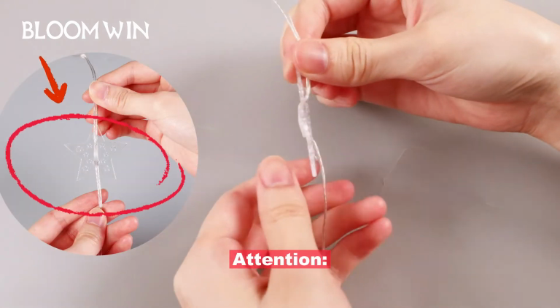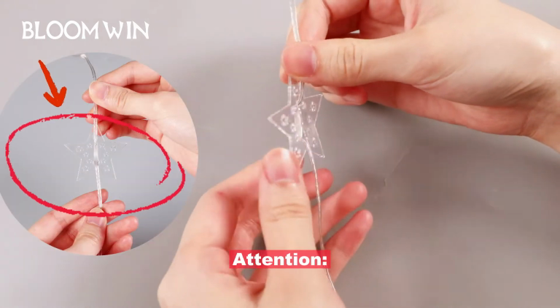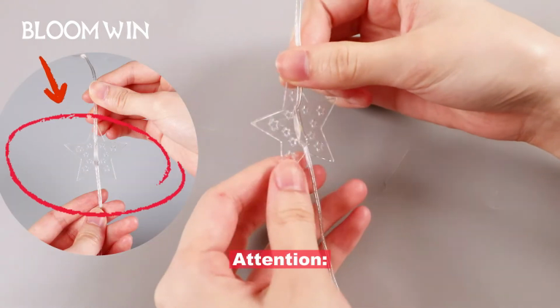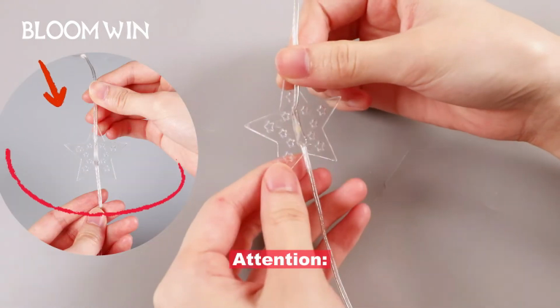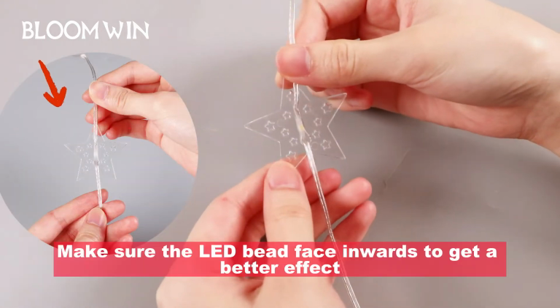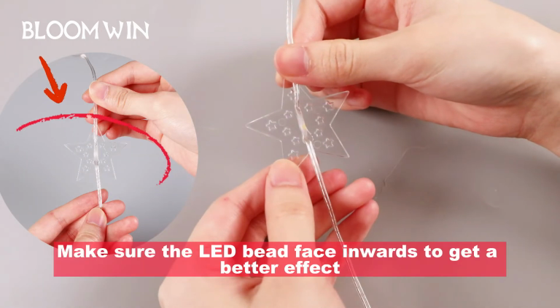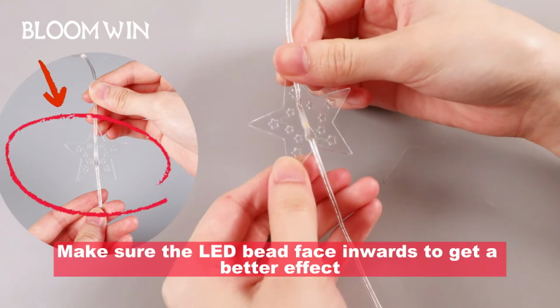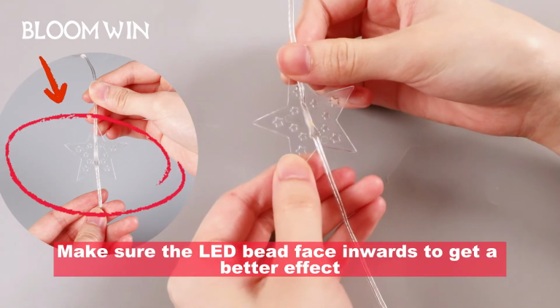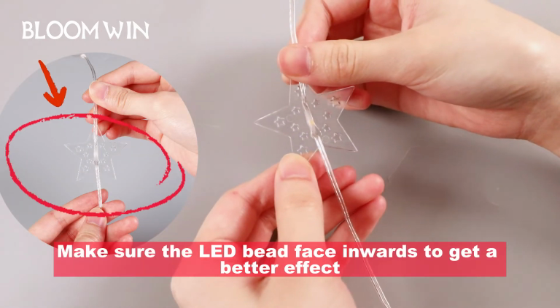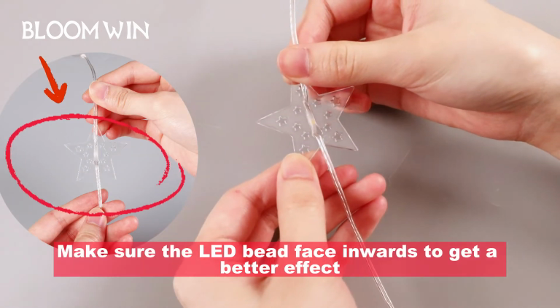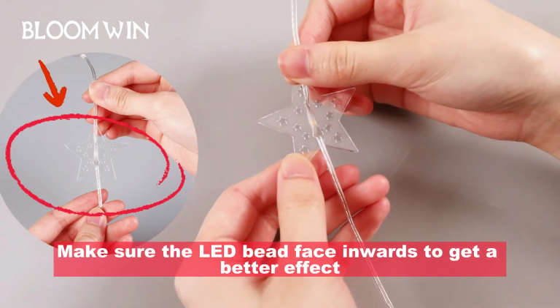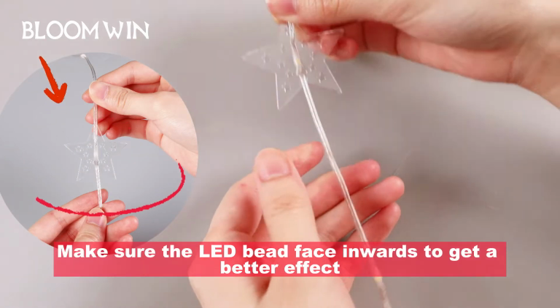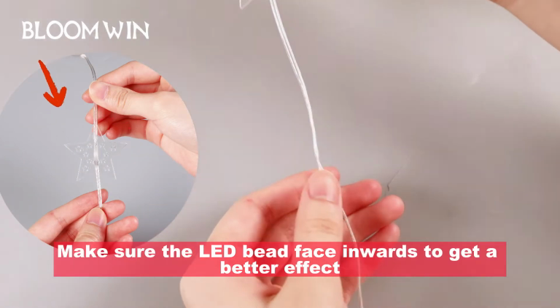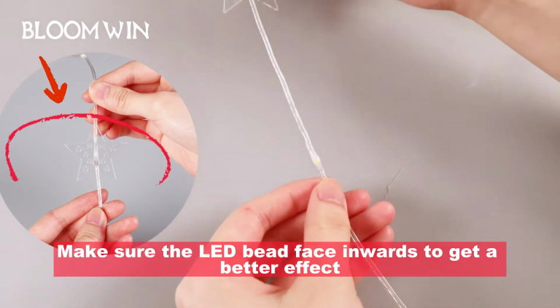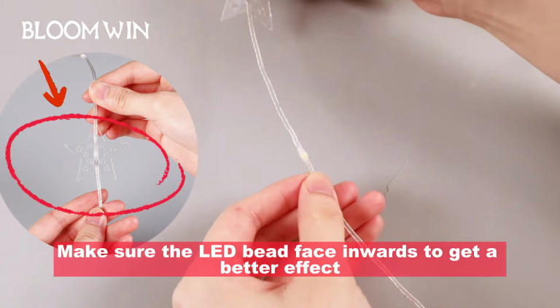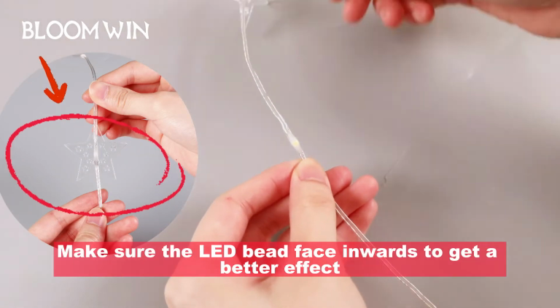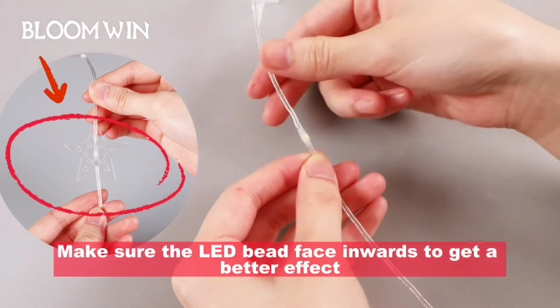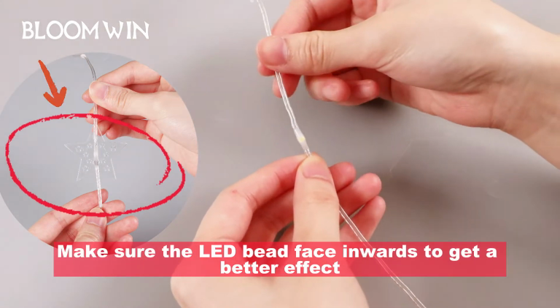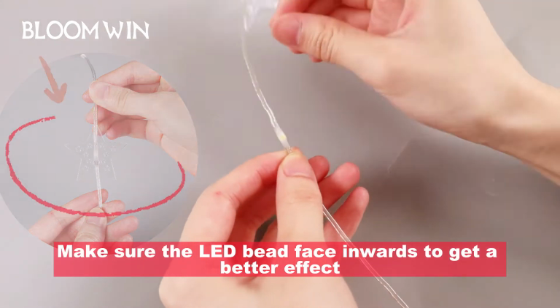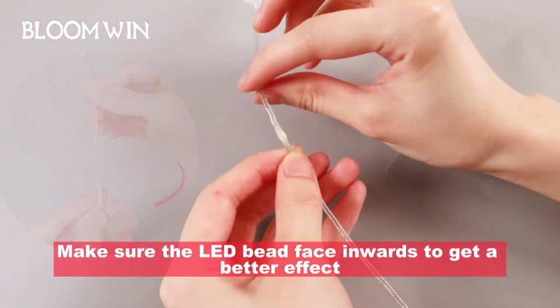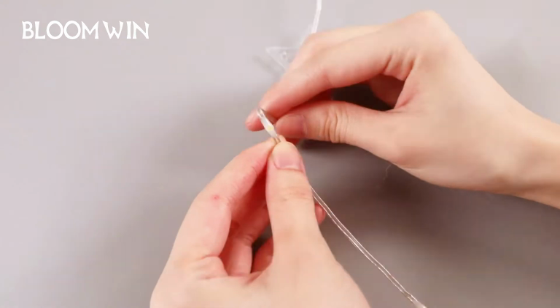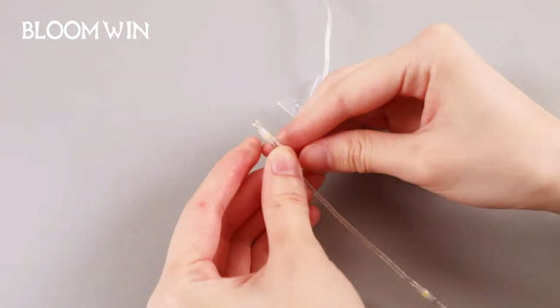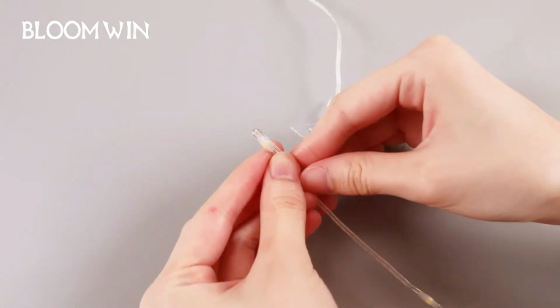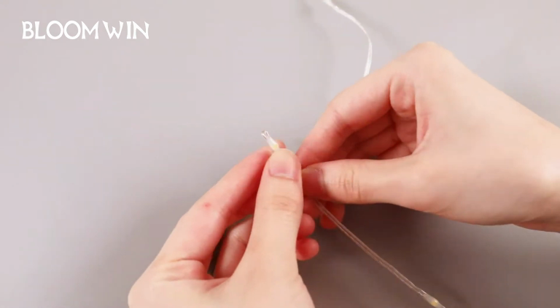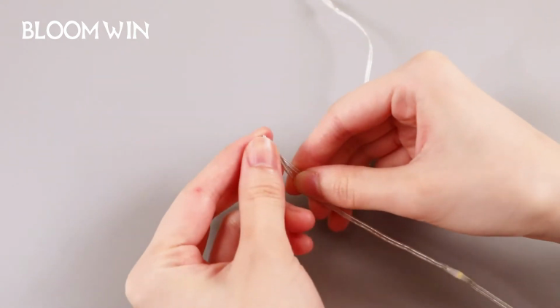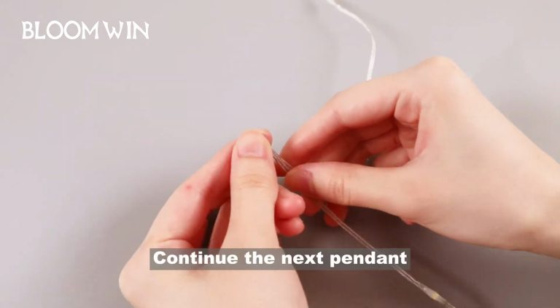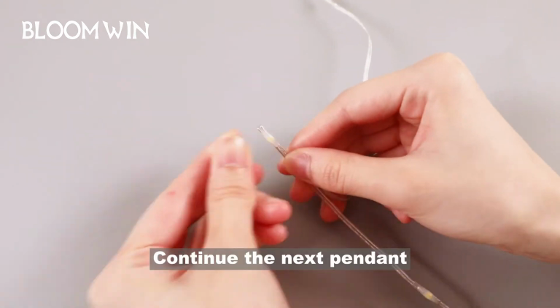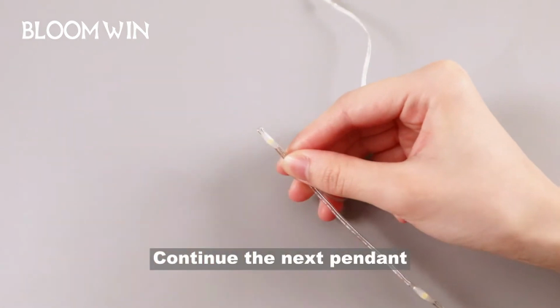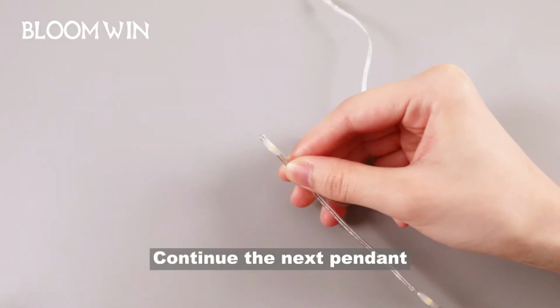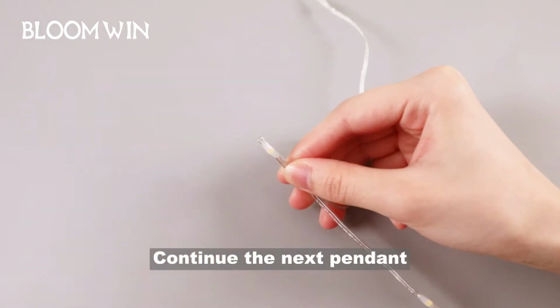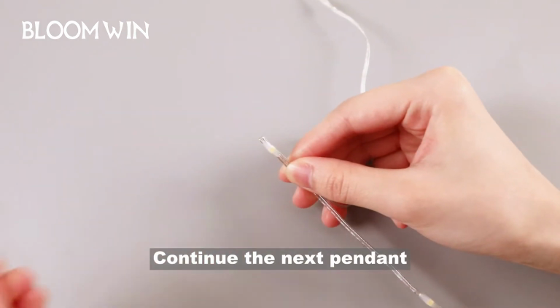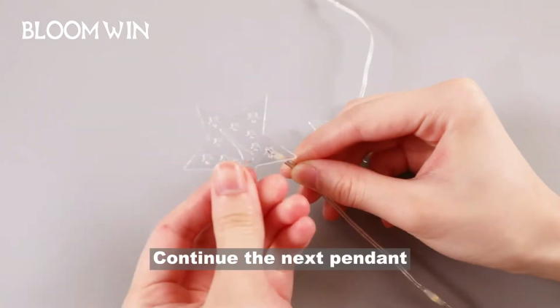Attention: make sure the LED bead faces inwards to get a better effect. Continue with the next pendant.